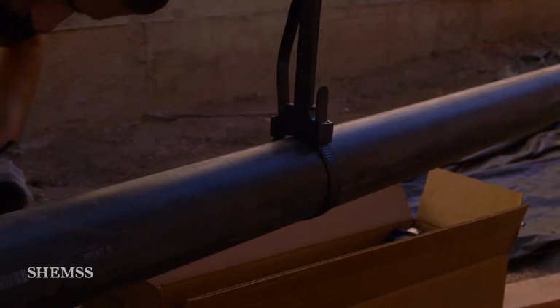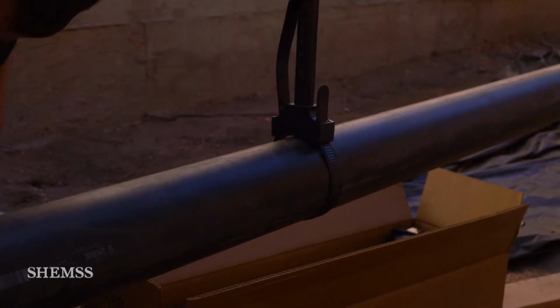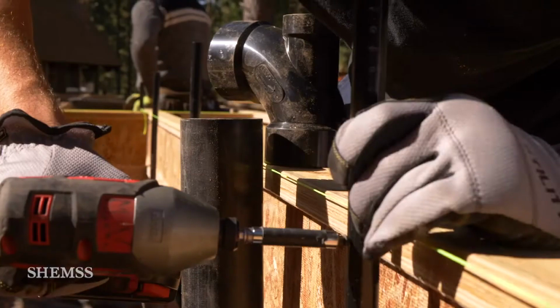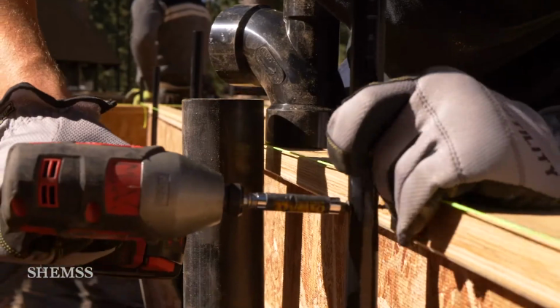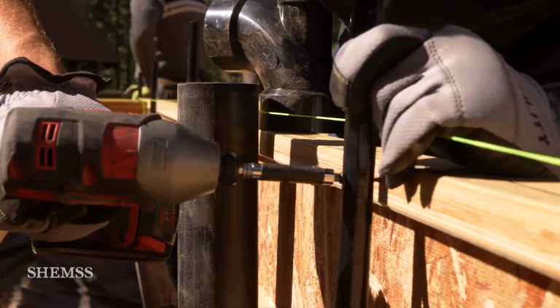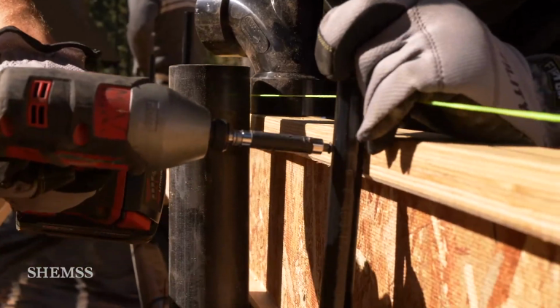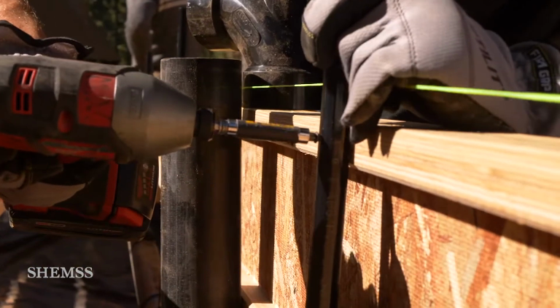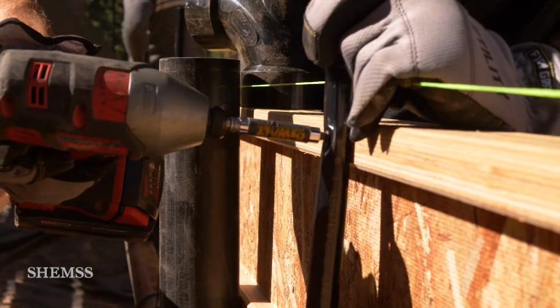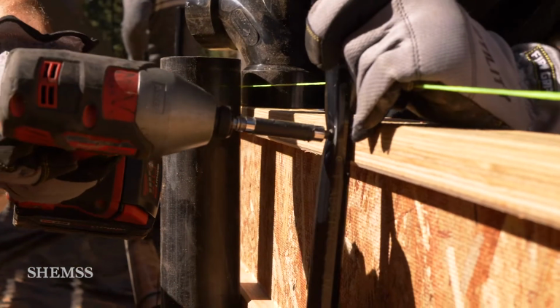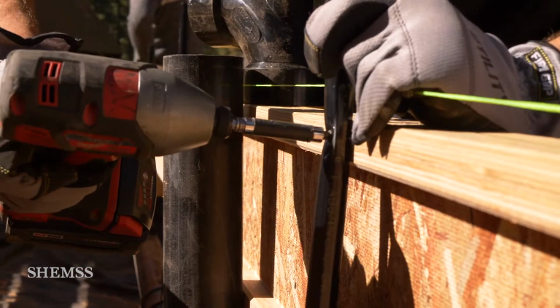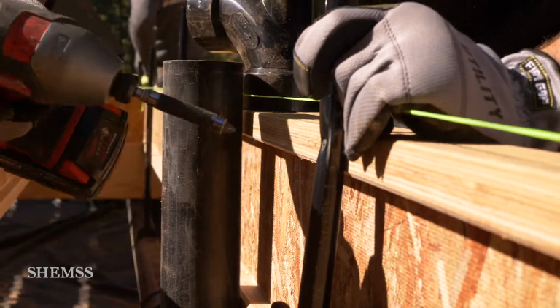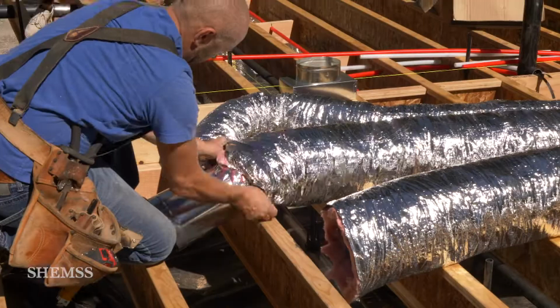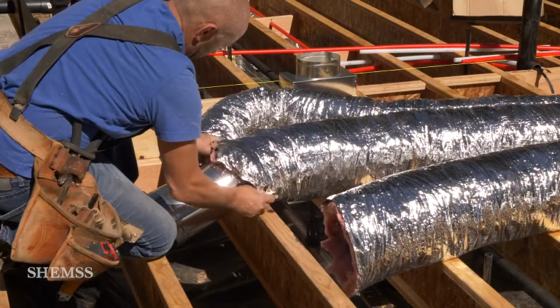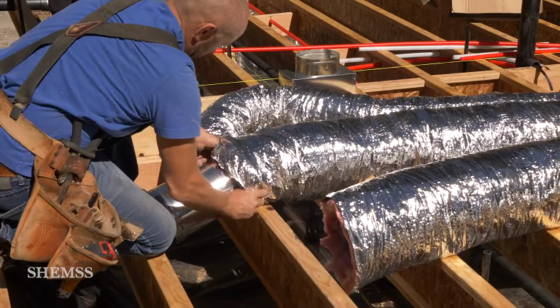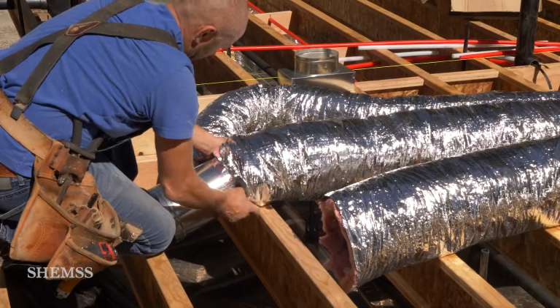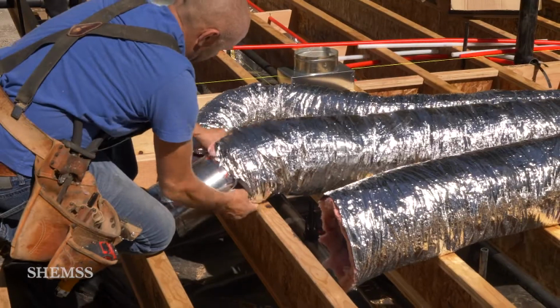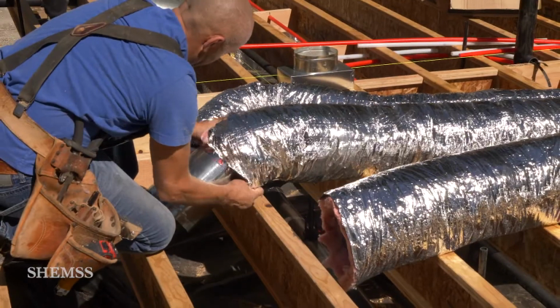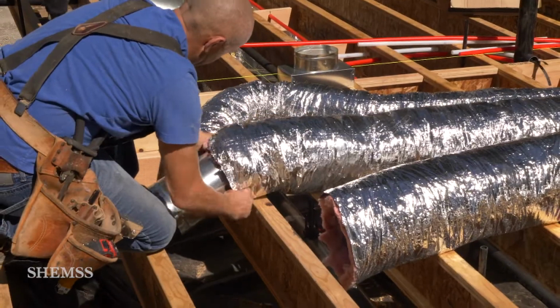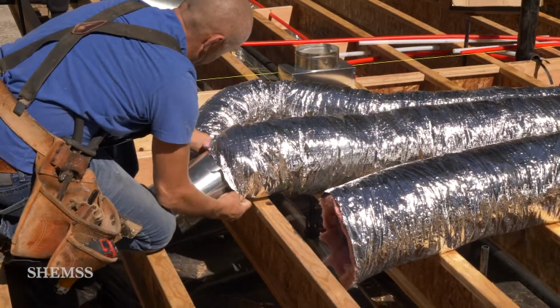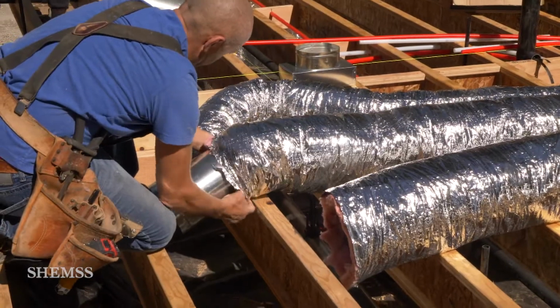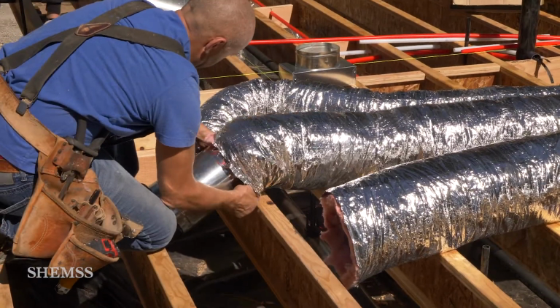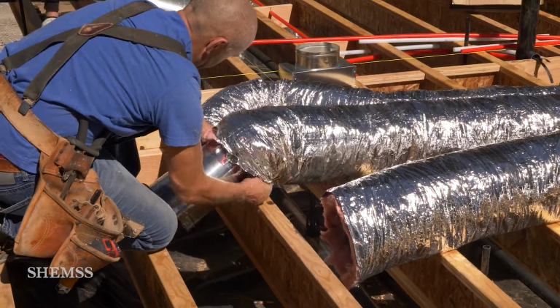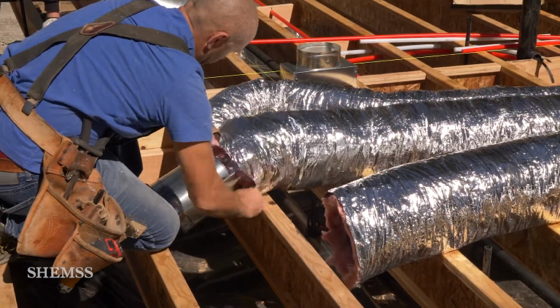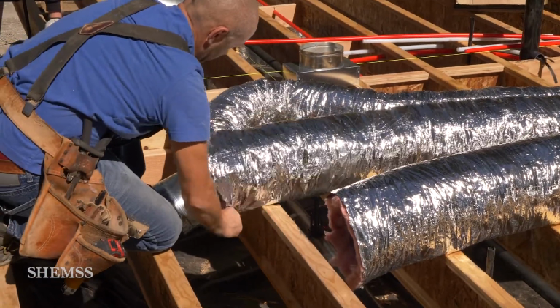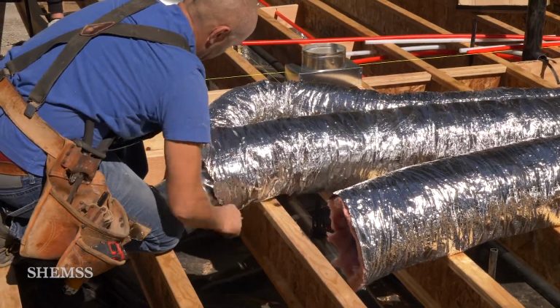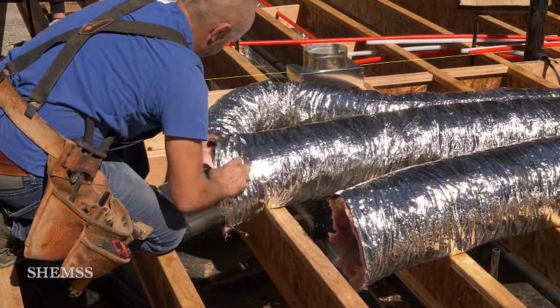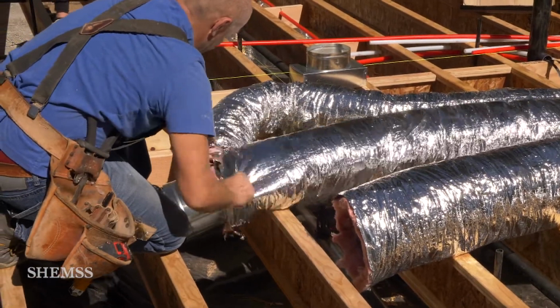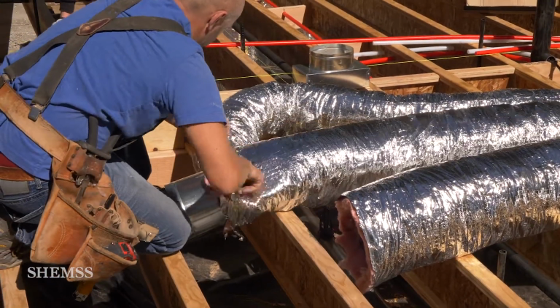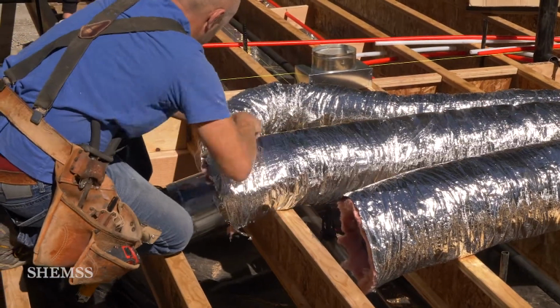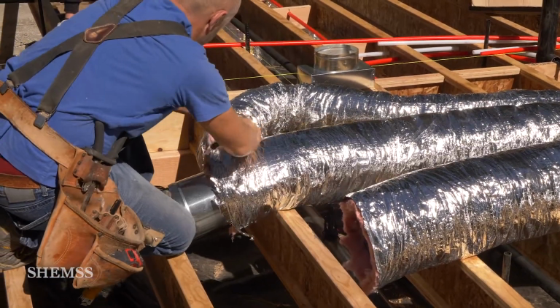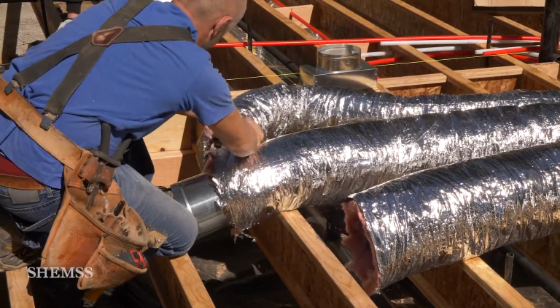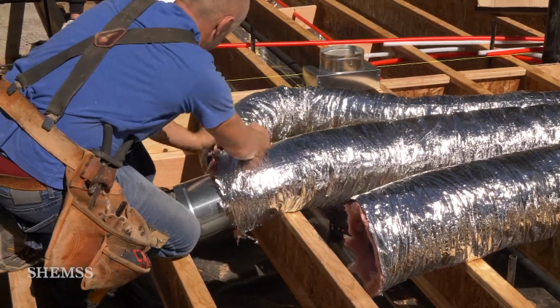And finally, HVAC. We use flexible duct for quiet airflow.